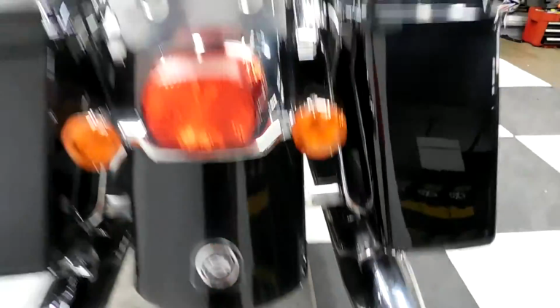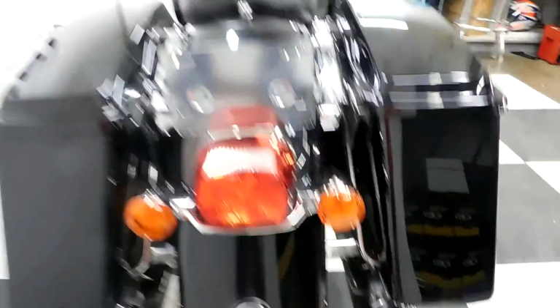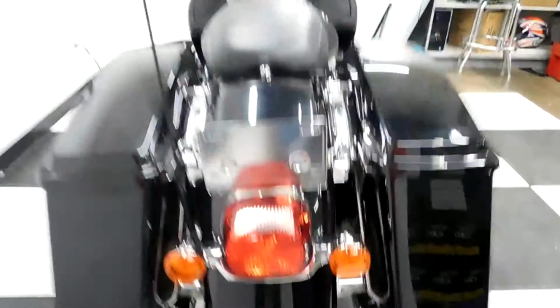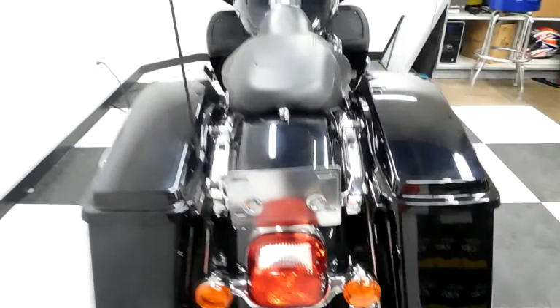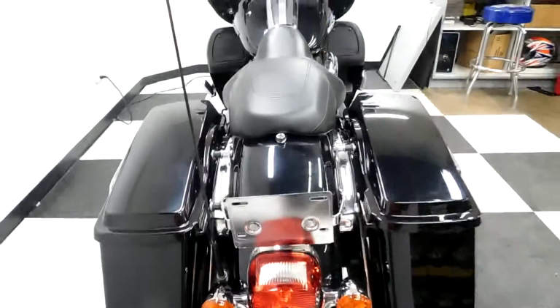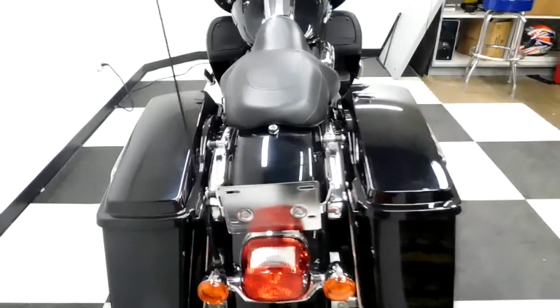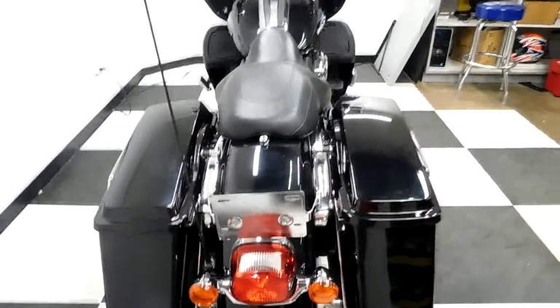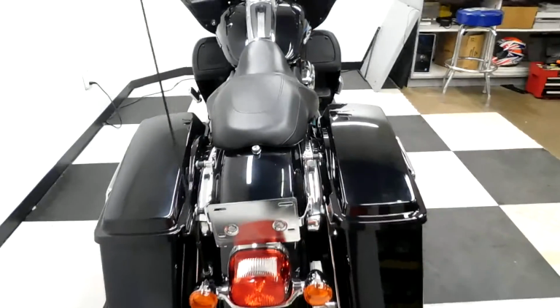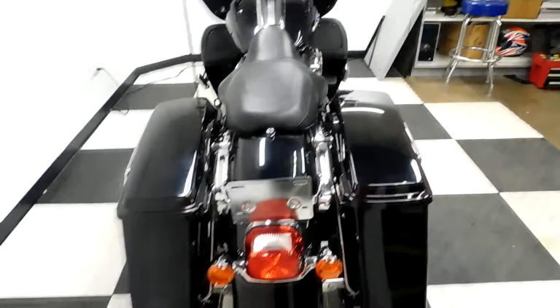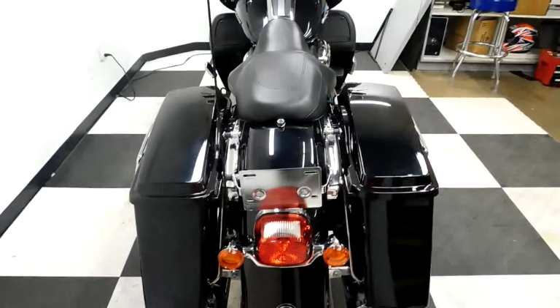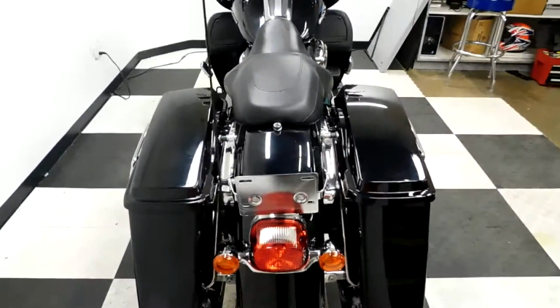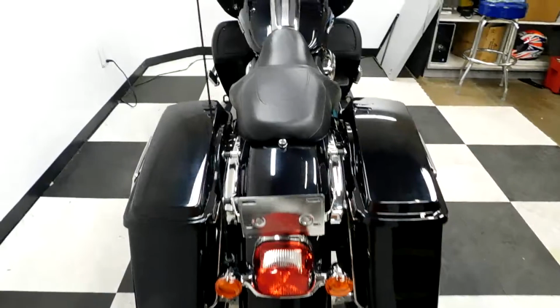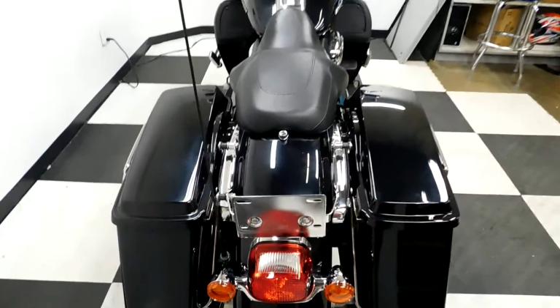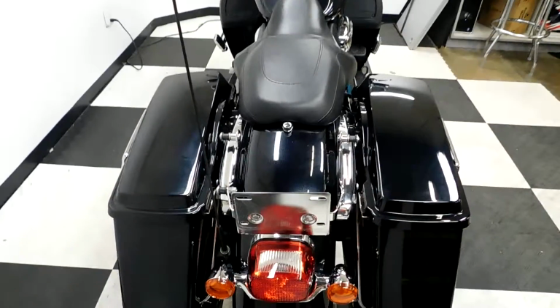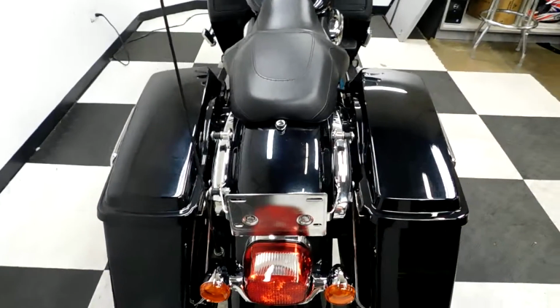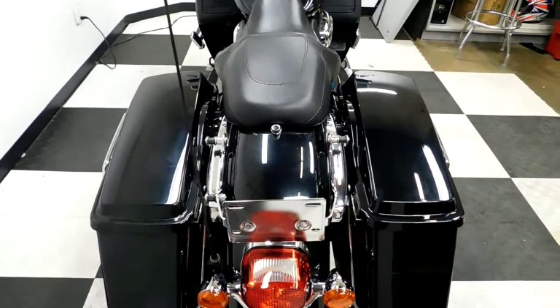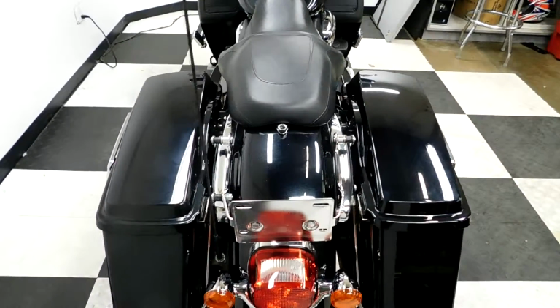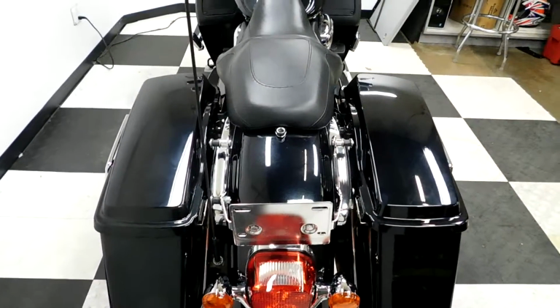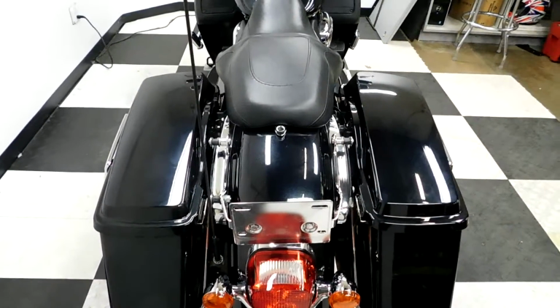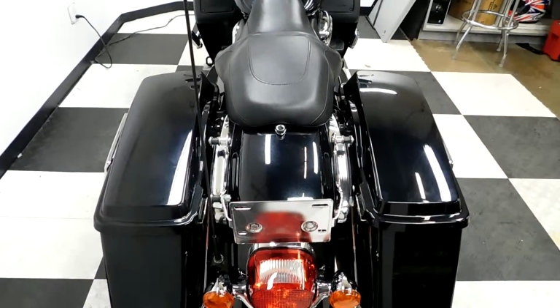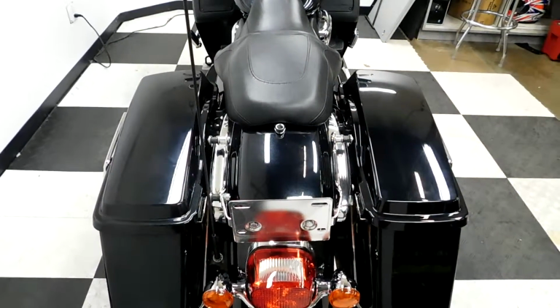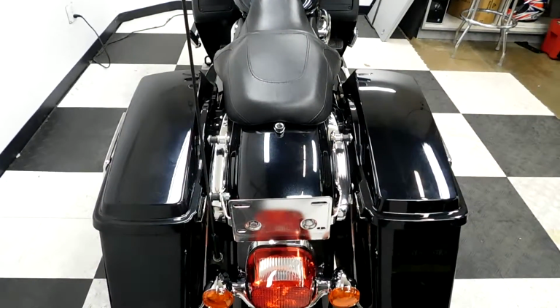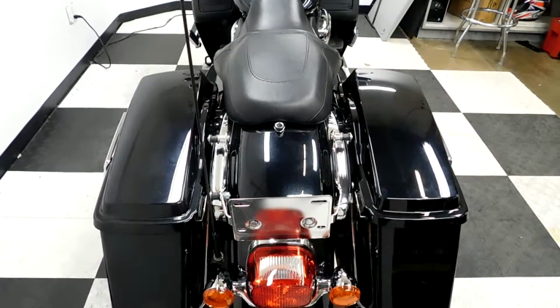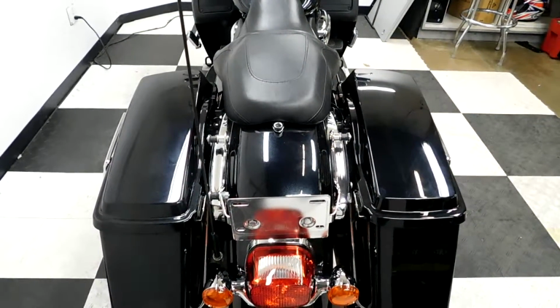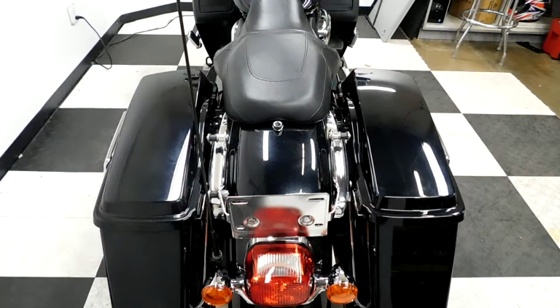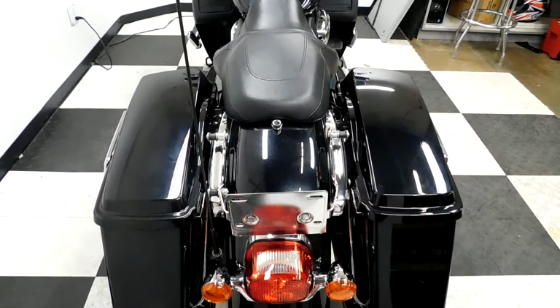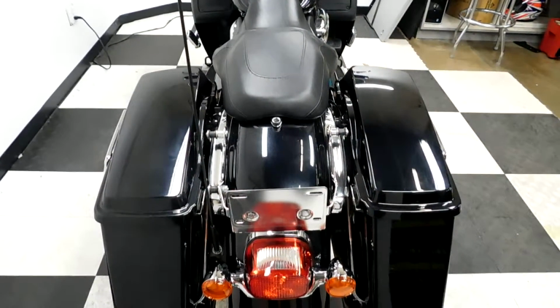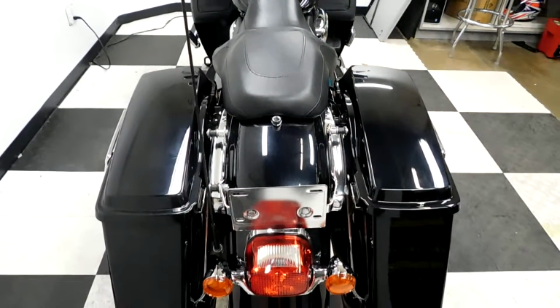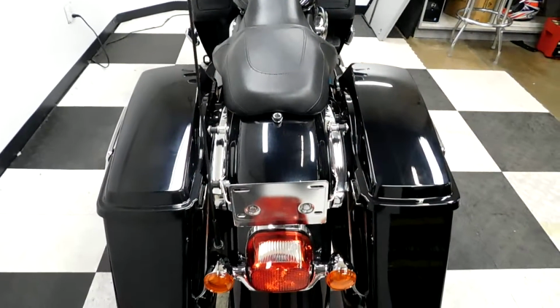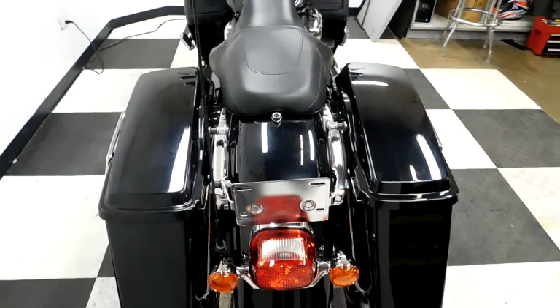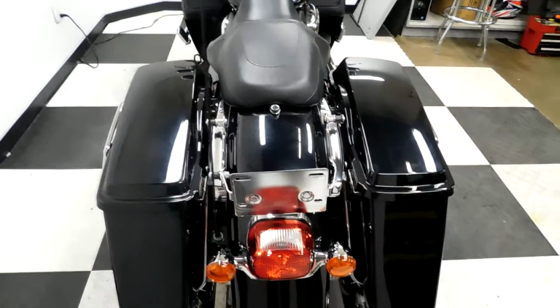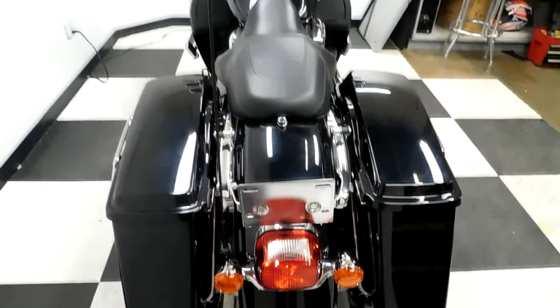This bike is supposed to have a Tour Pack on it but does not come with one, so it's been priced accordingly.